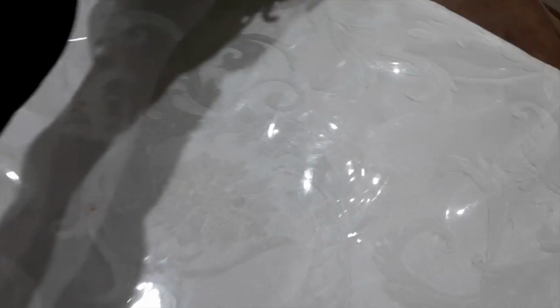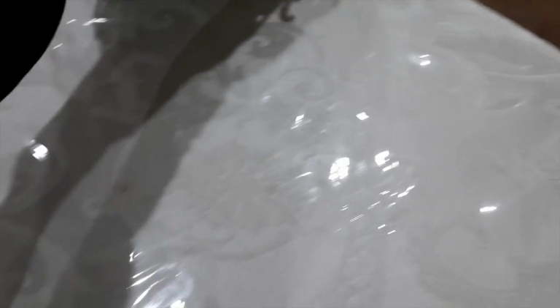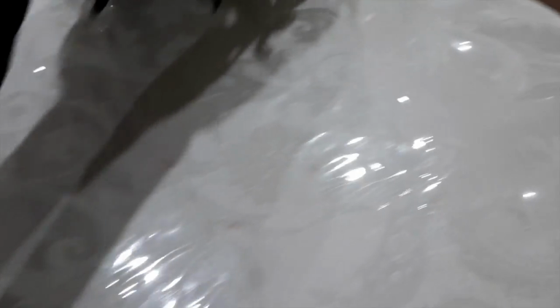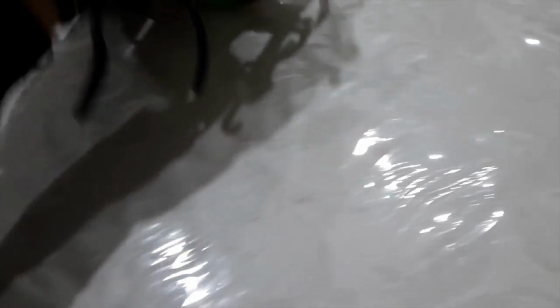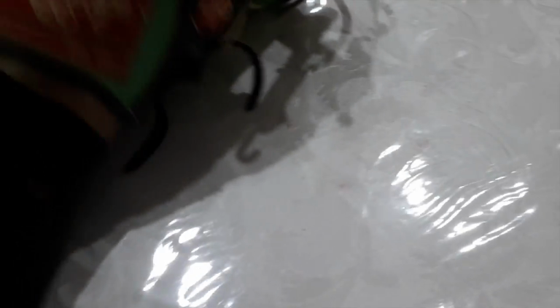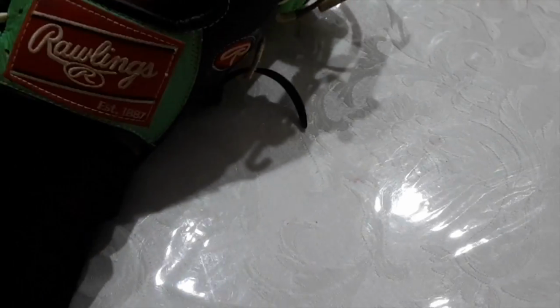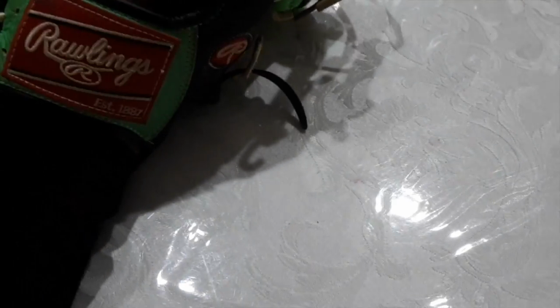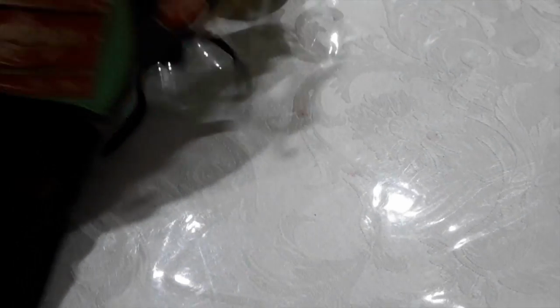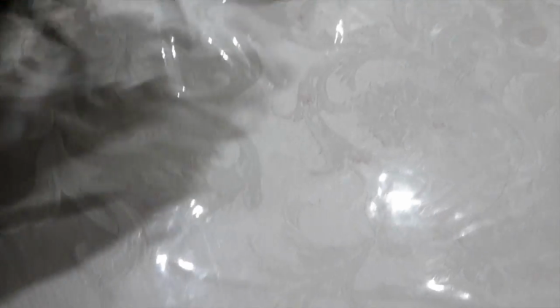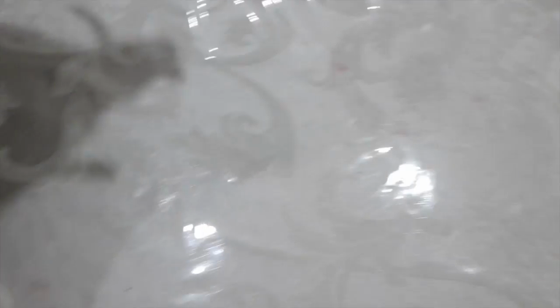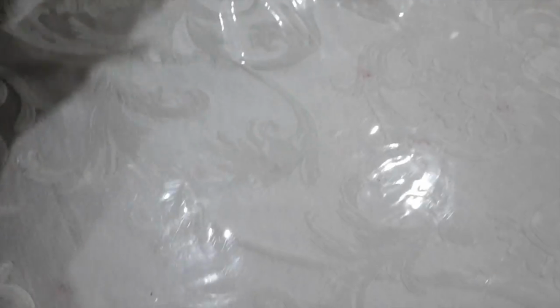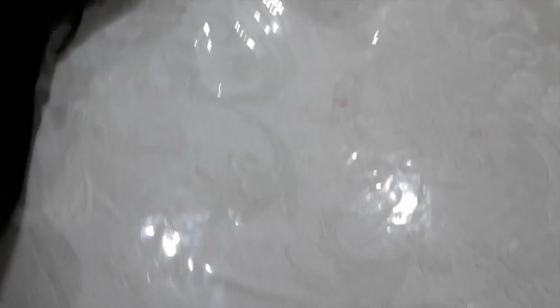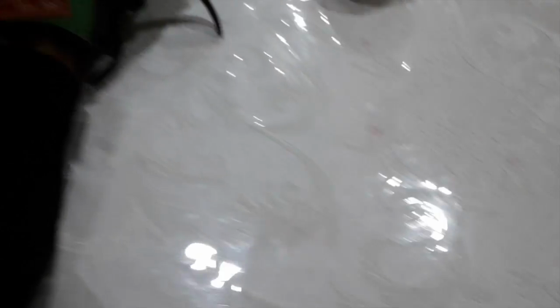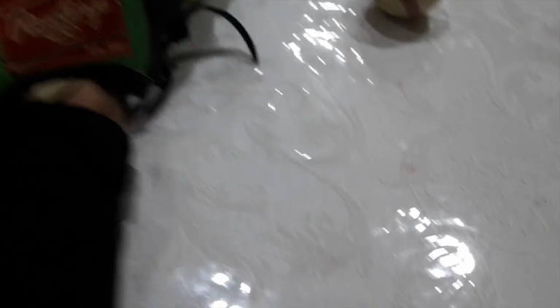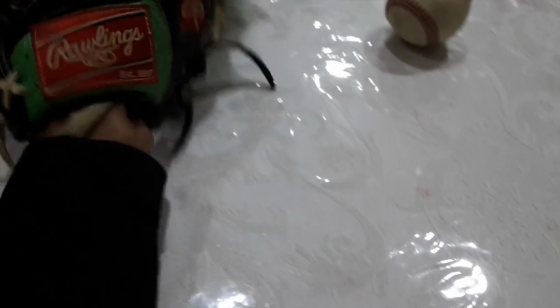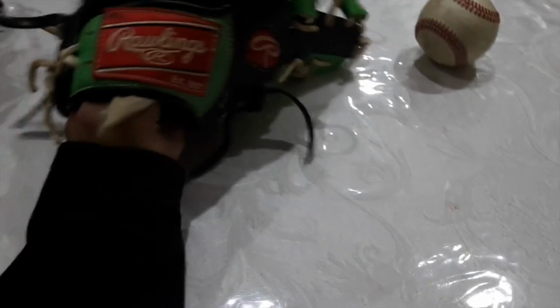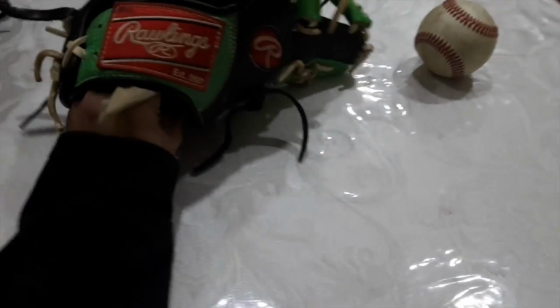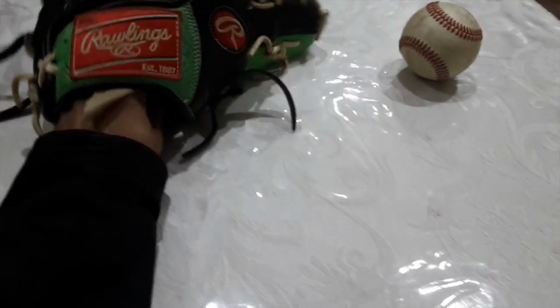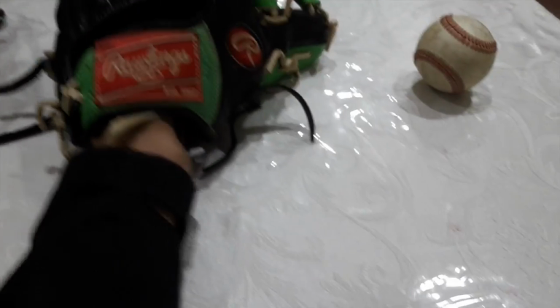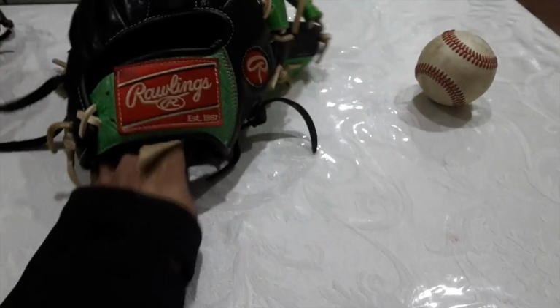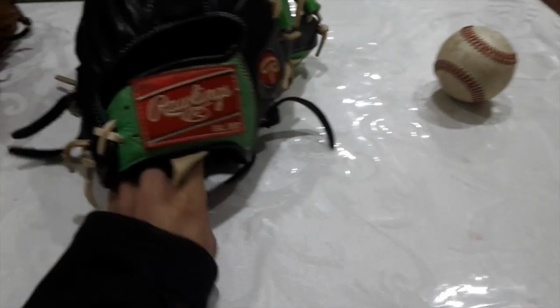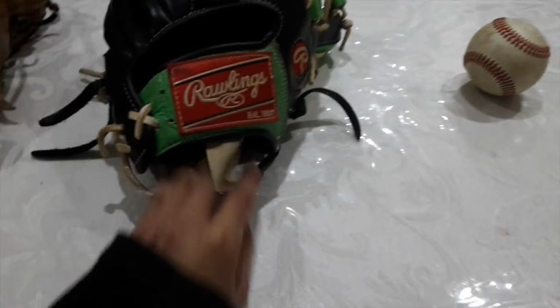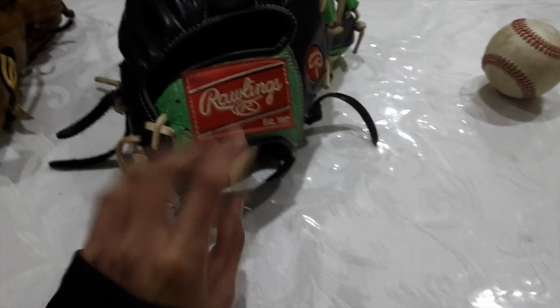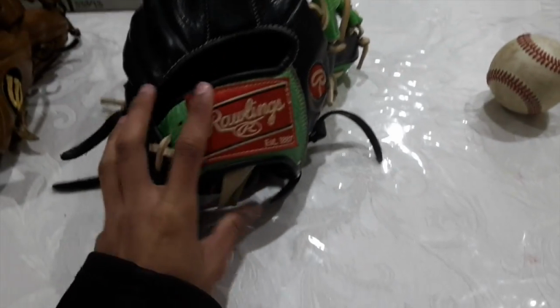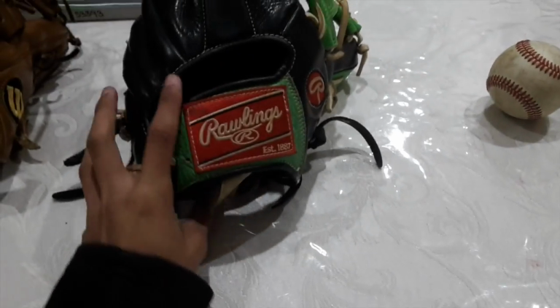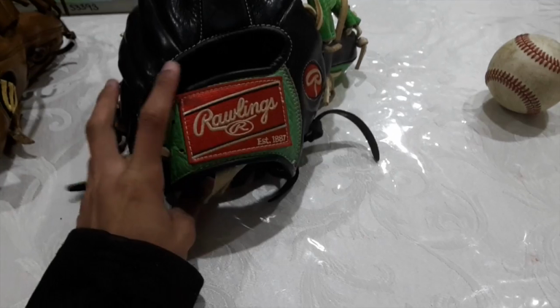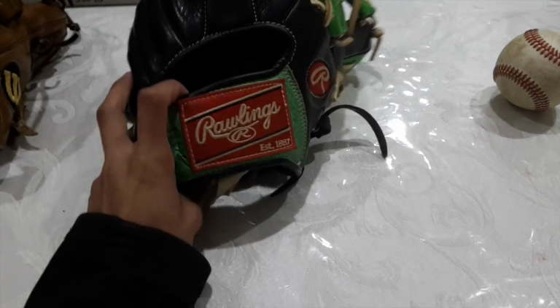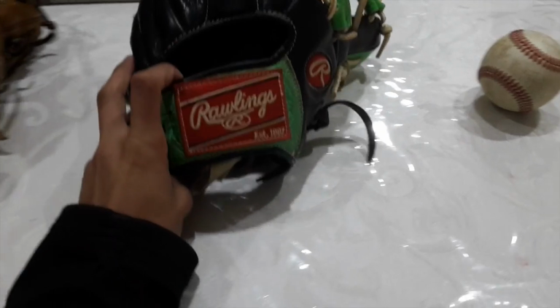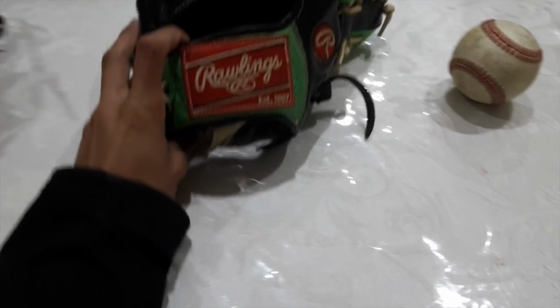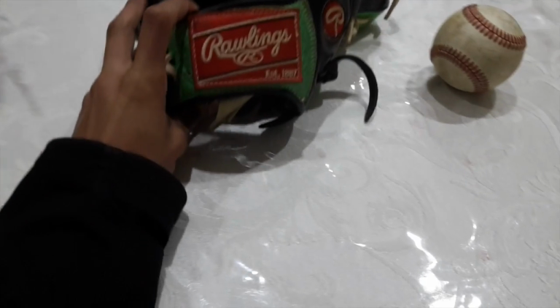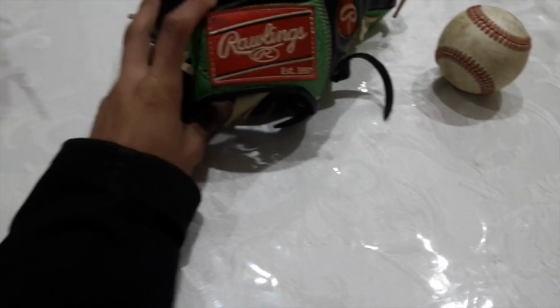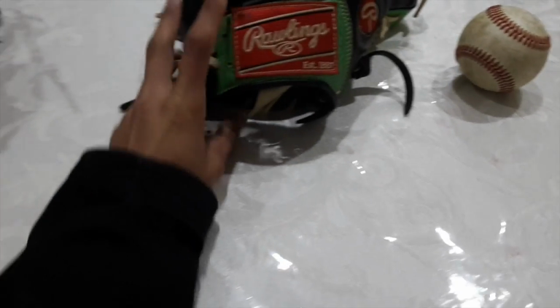I didn't use it for much — I mean, I used it for third base, second base, and pitching. It's a nice glove.